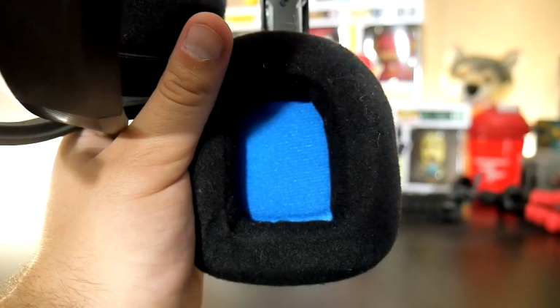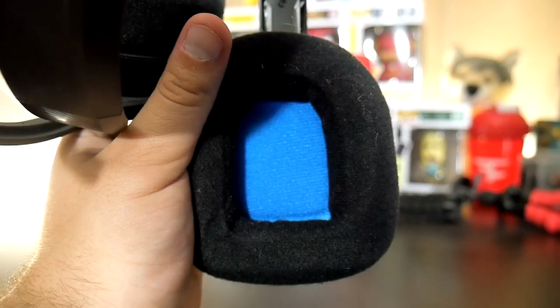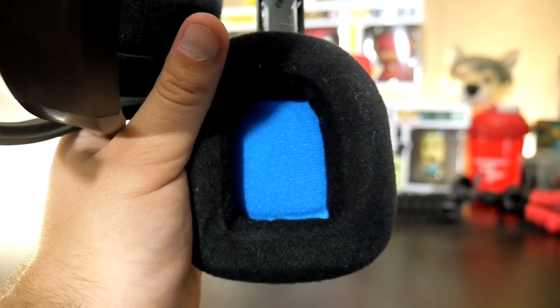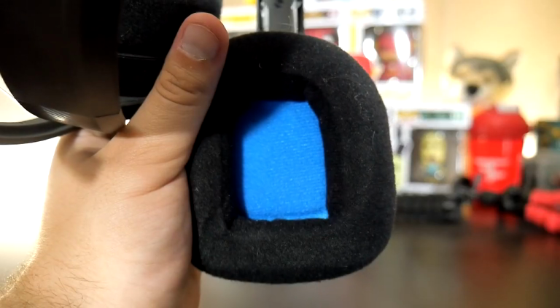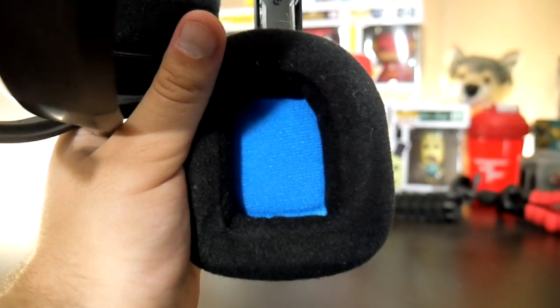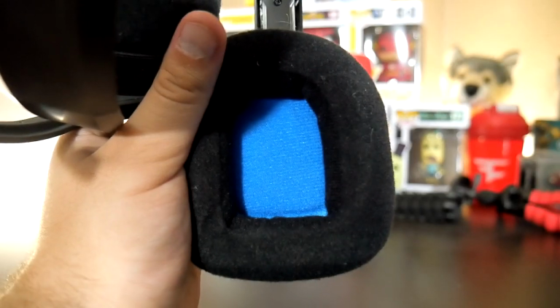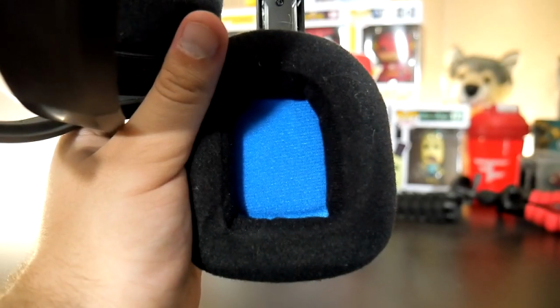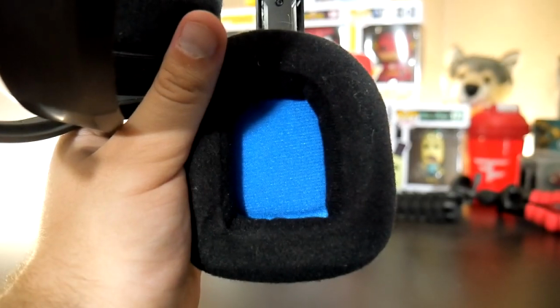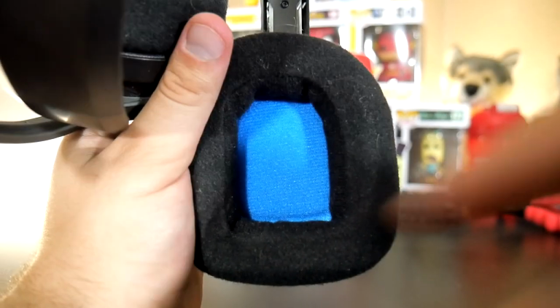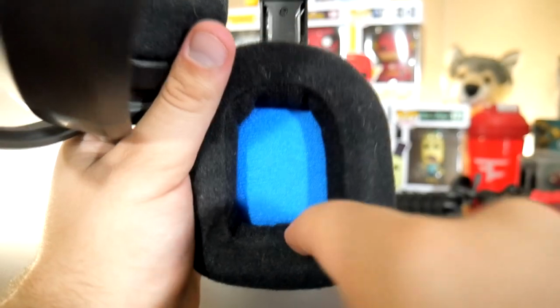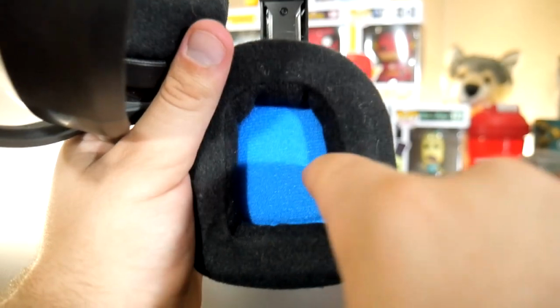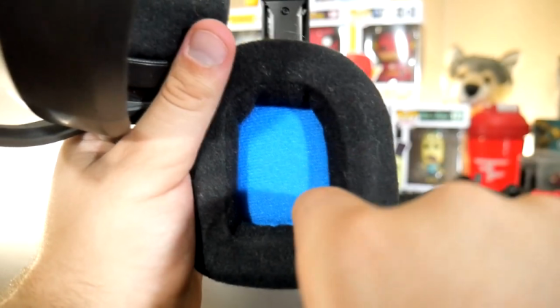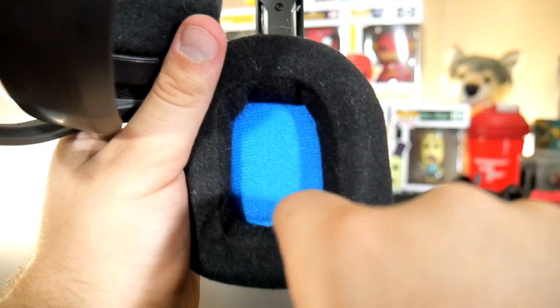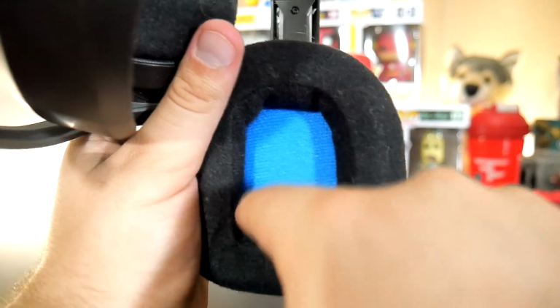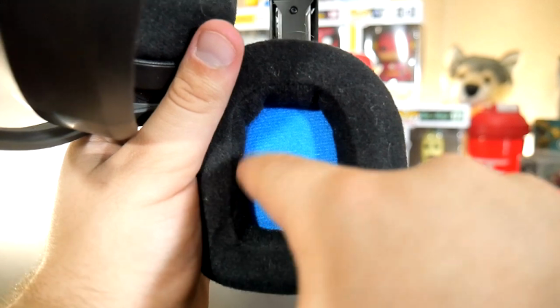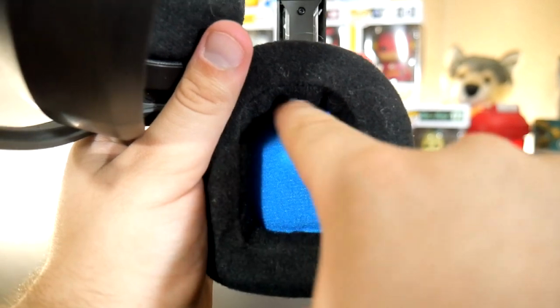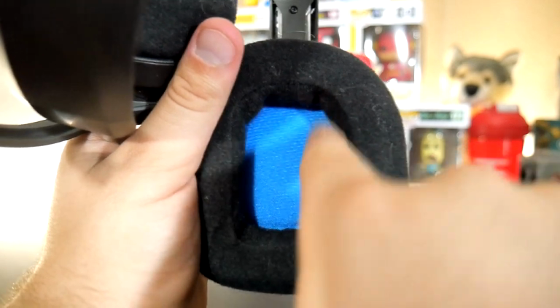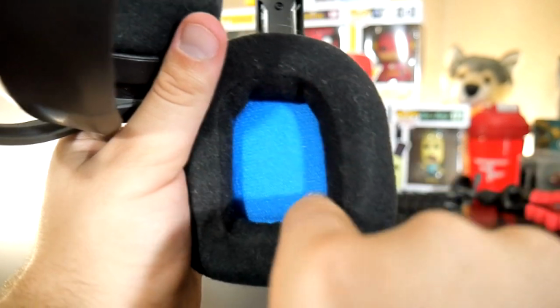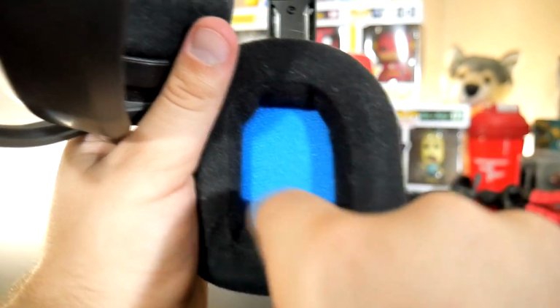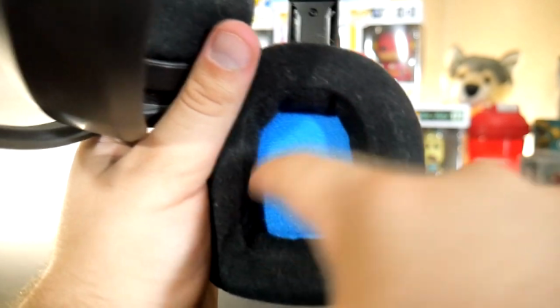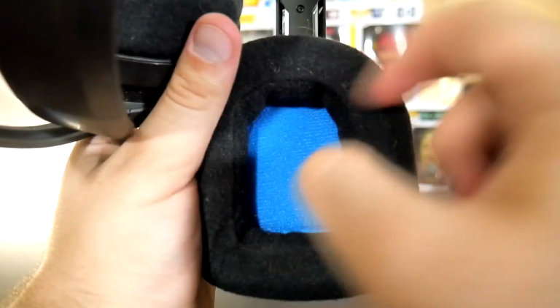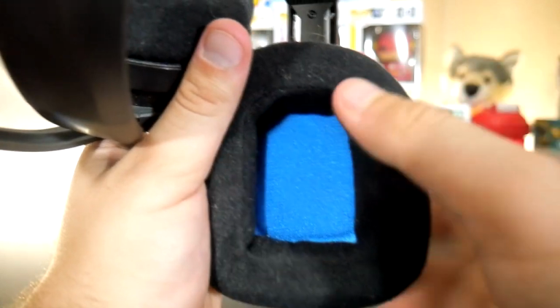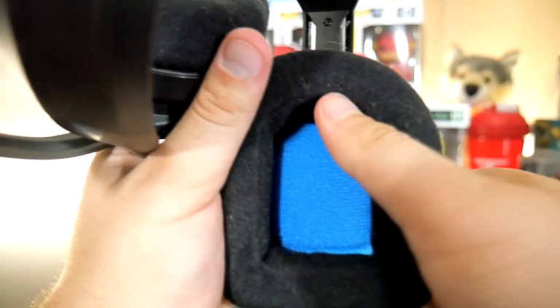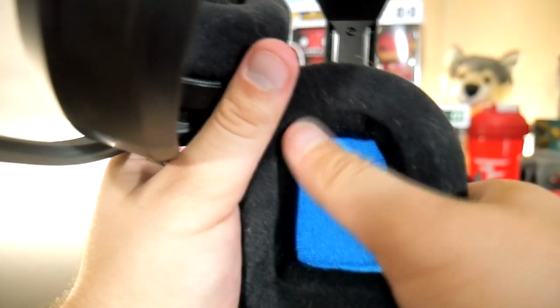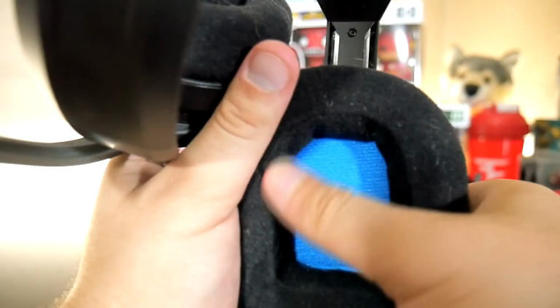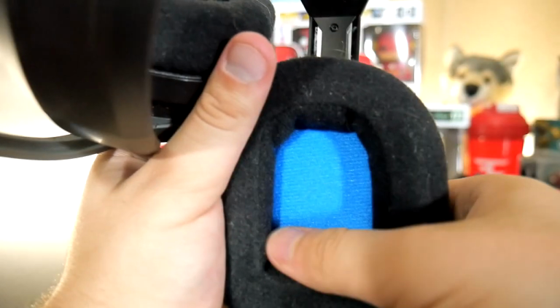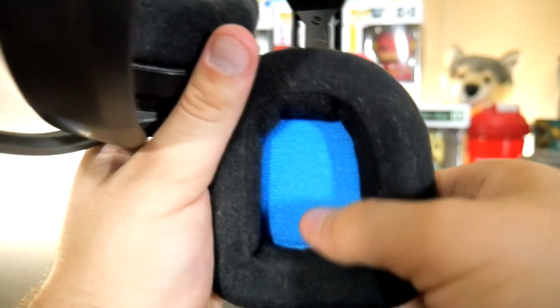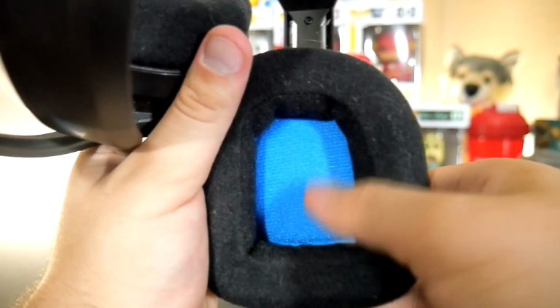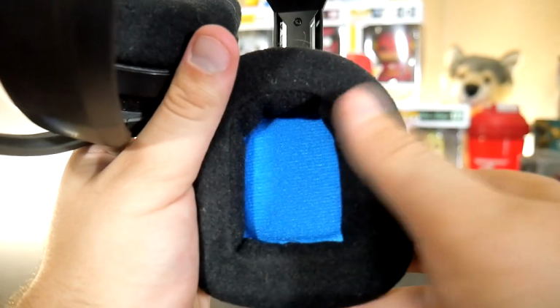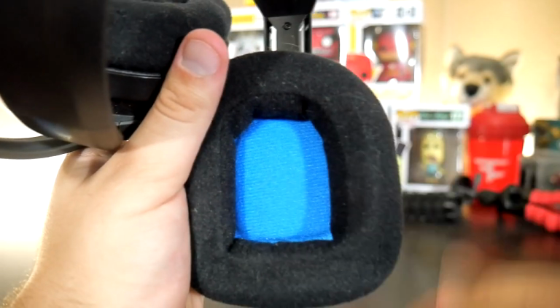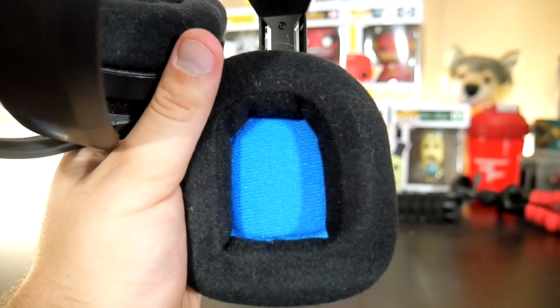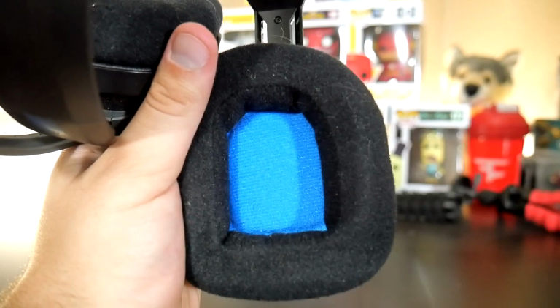A small thing I don't like about the headset is that the ear cushions are shaped weird, so they might not be comfortable for everyone's ears.